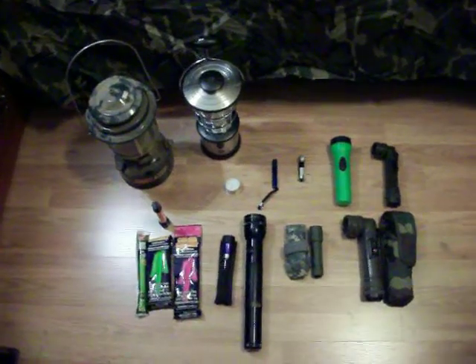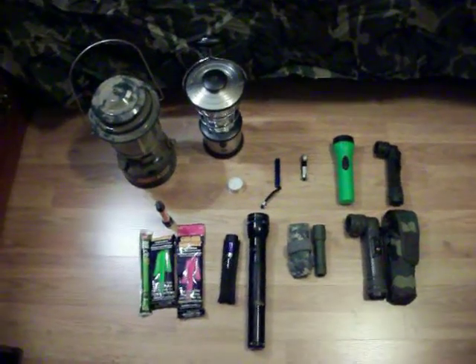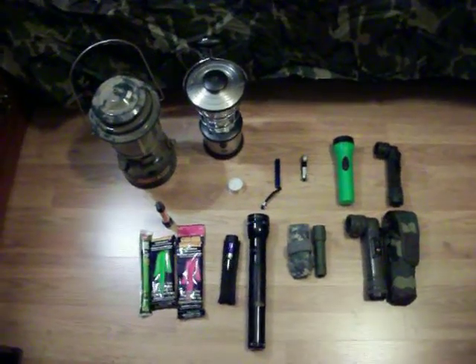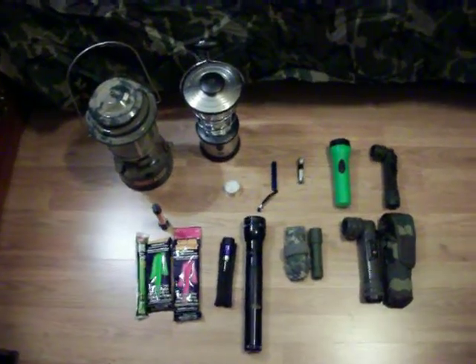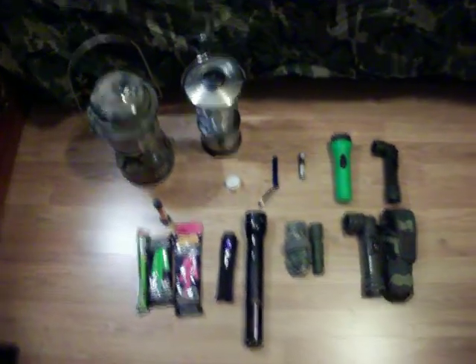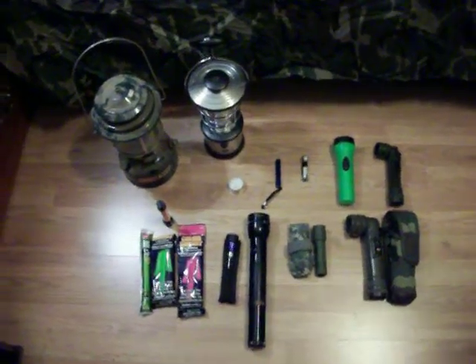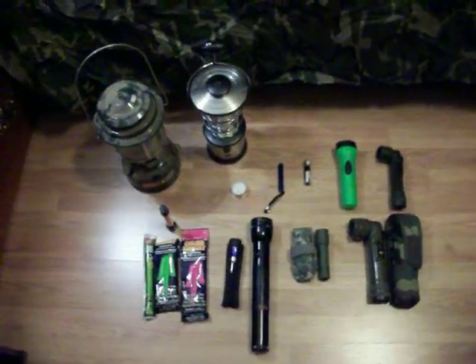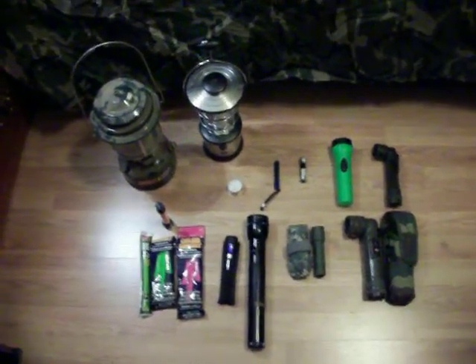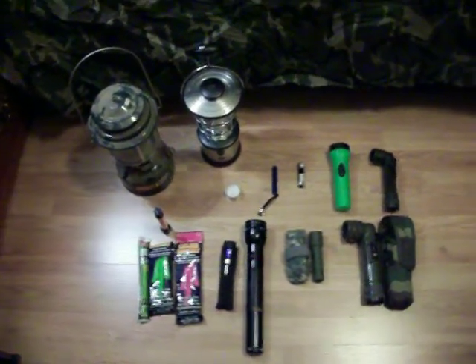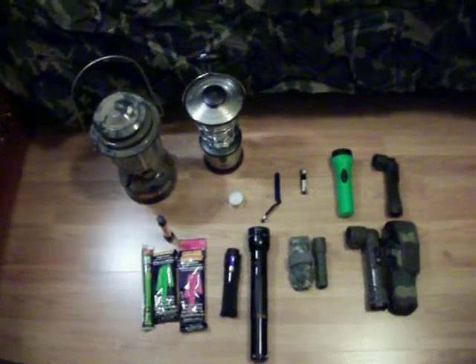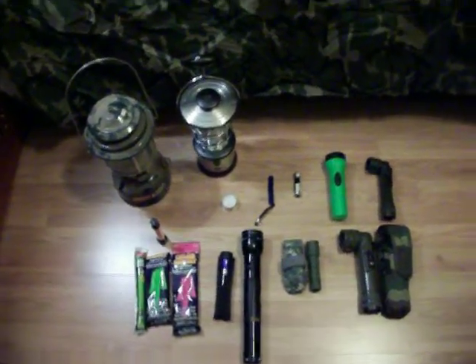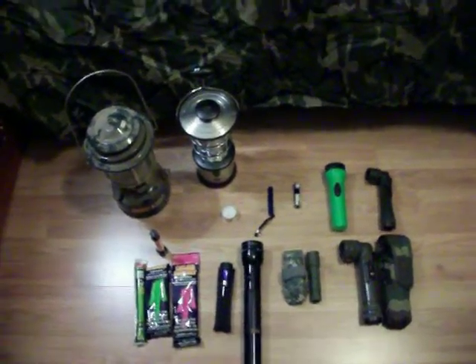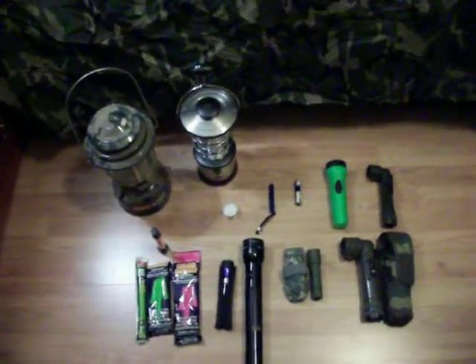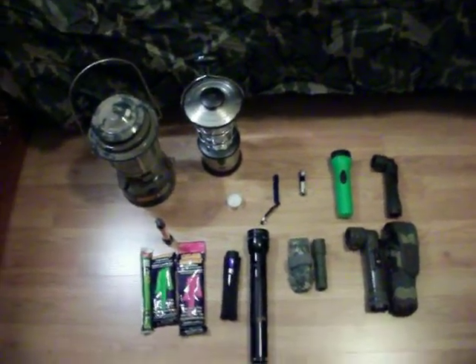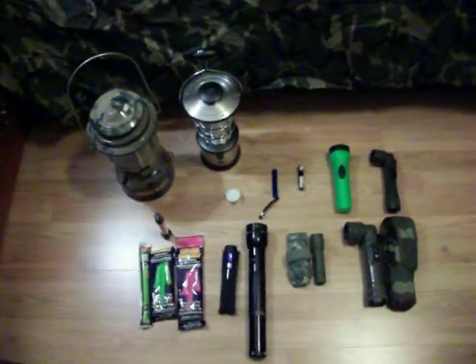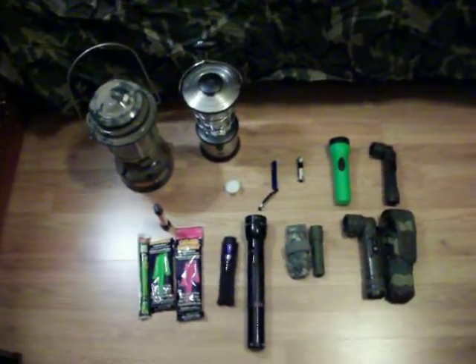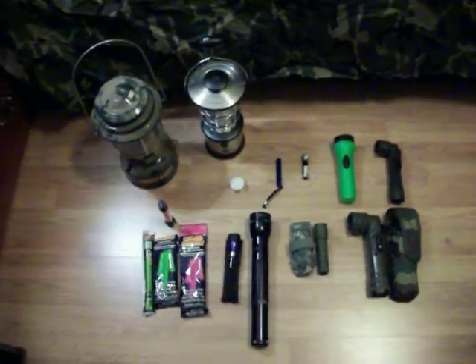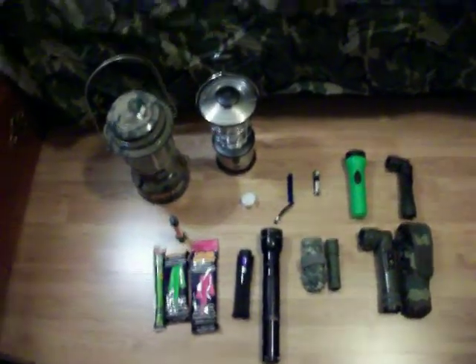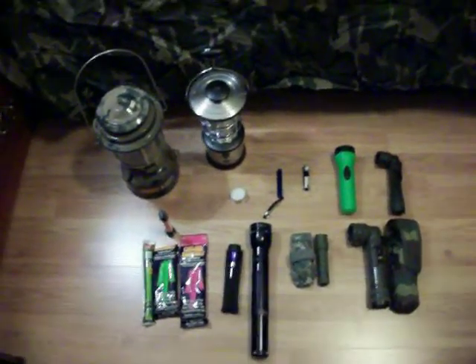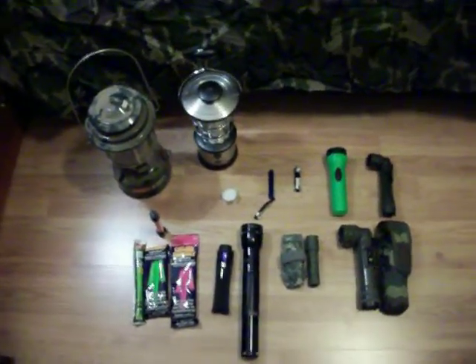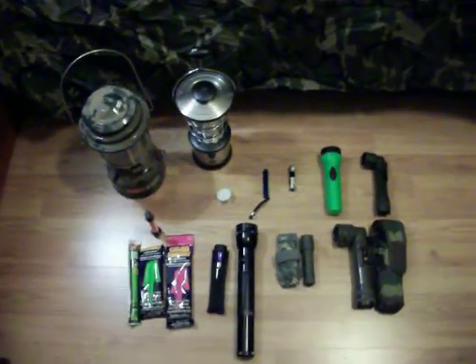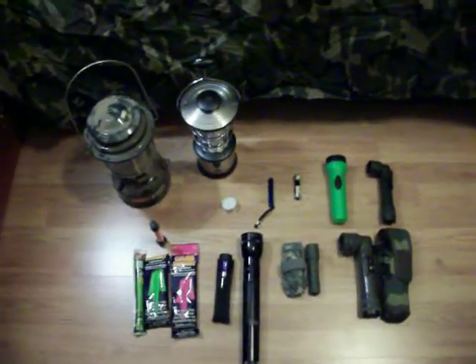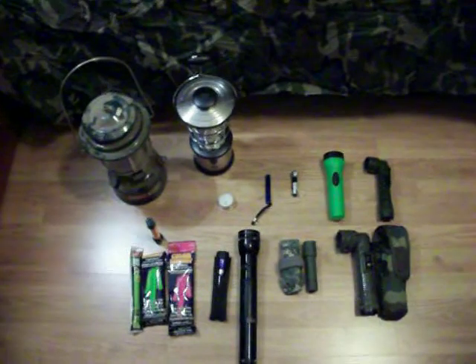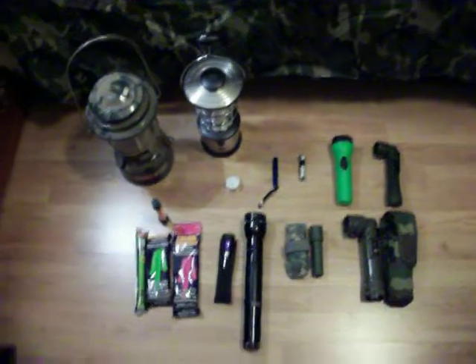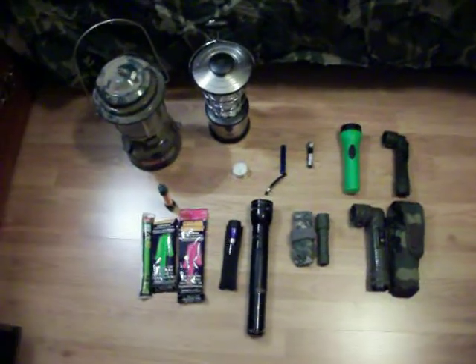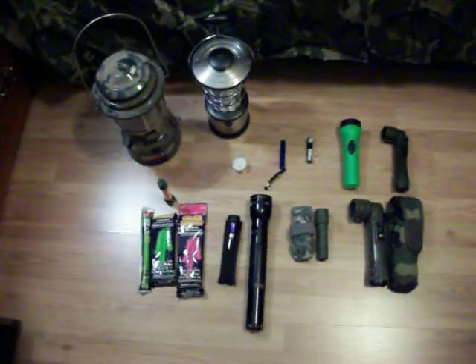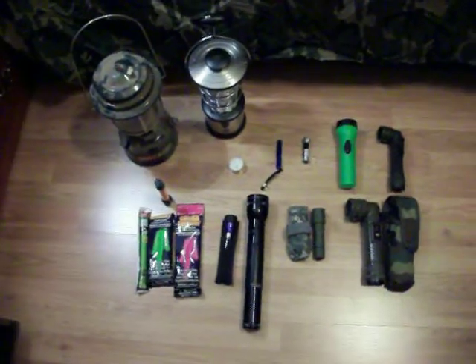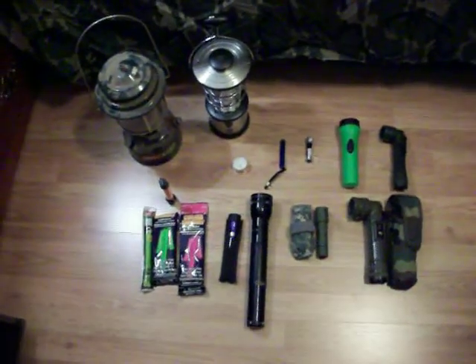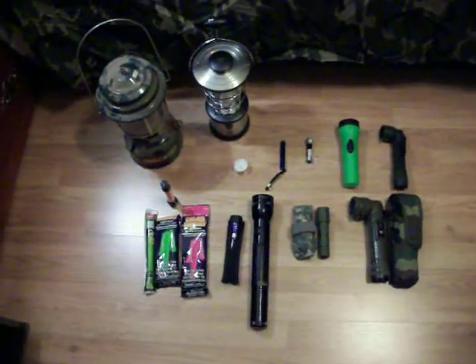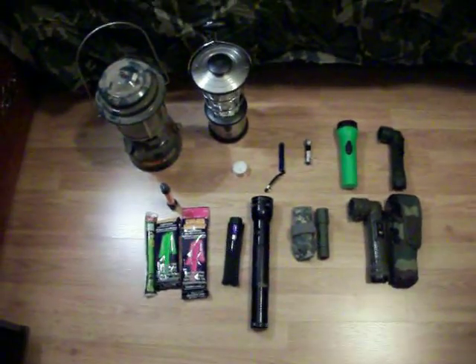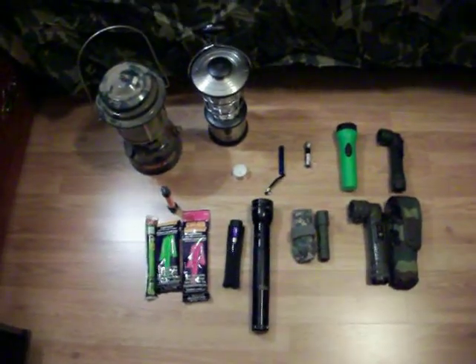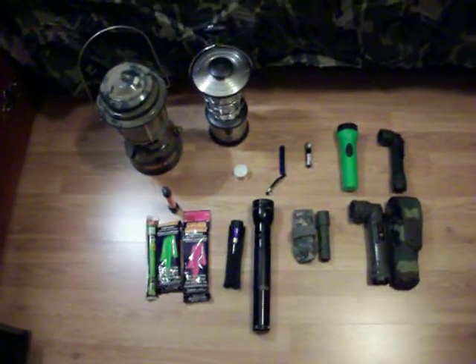Good evening, folks. Welcome to the Desert Survivalist Bunker. I'm your host, as always, Desert Survivalist.